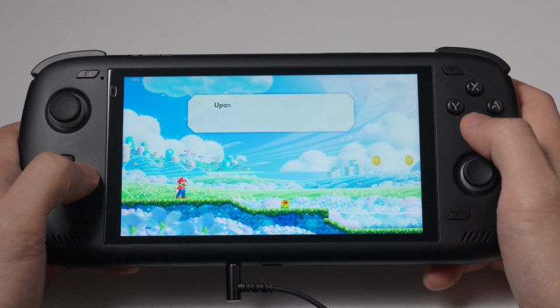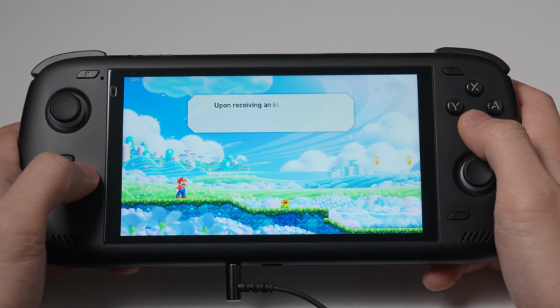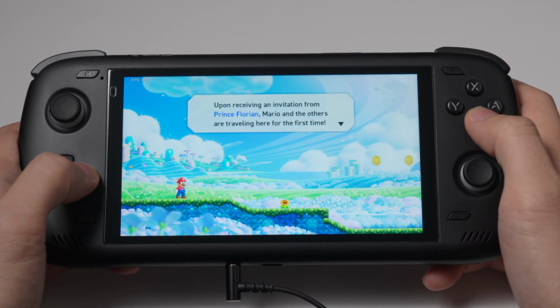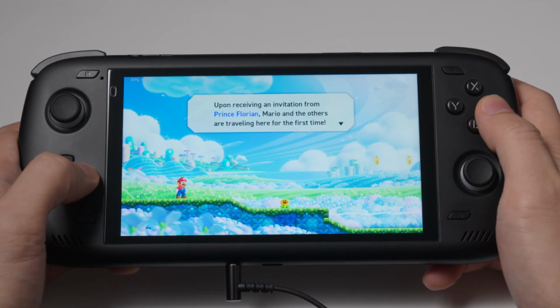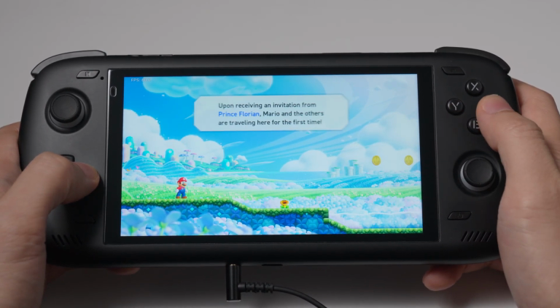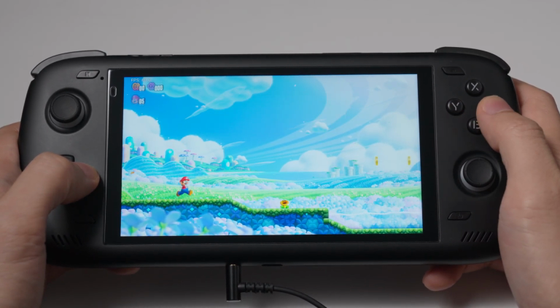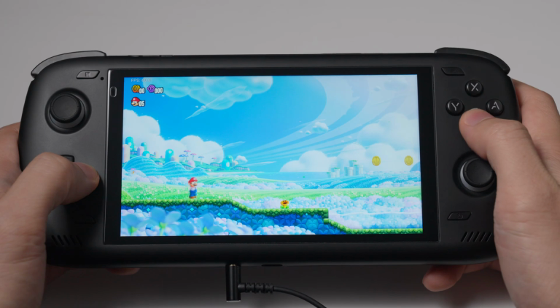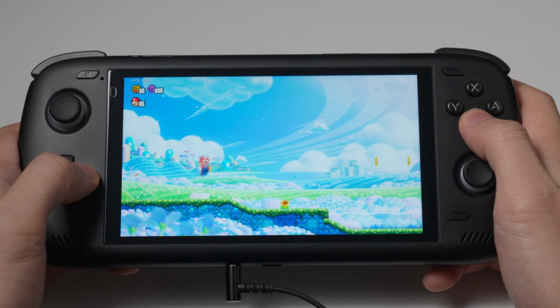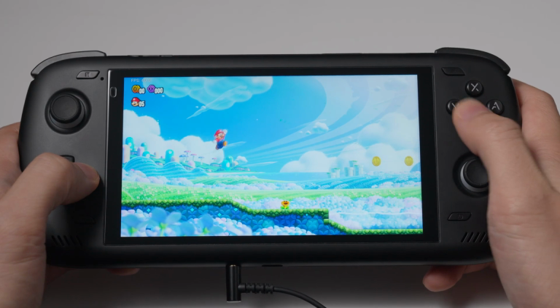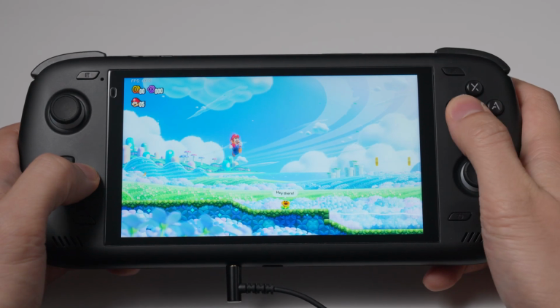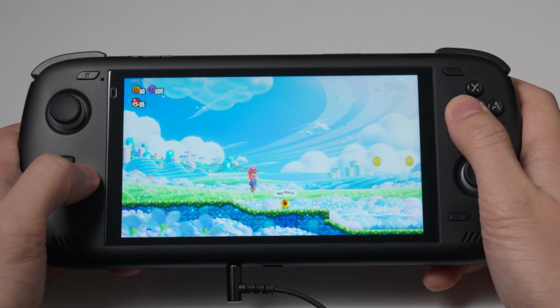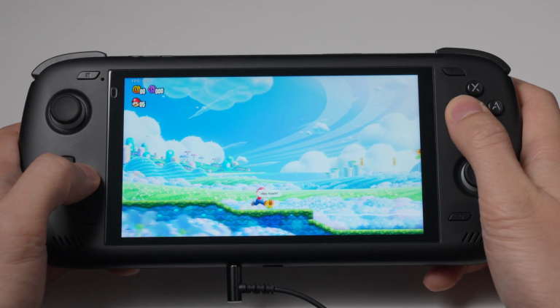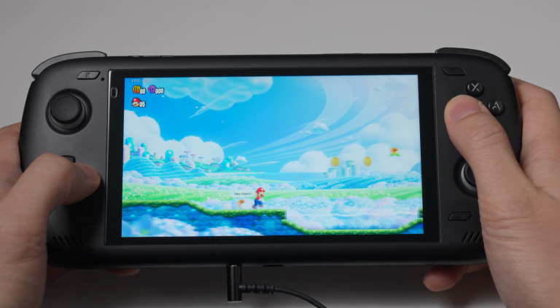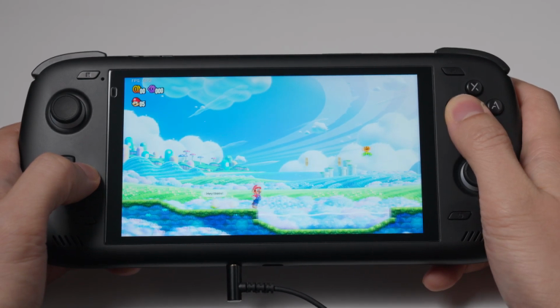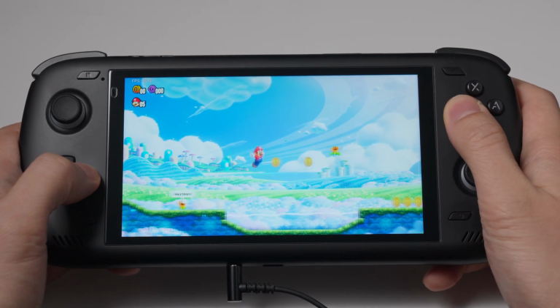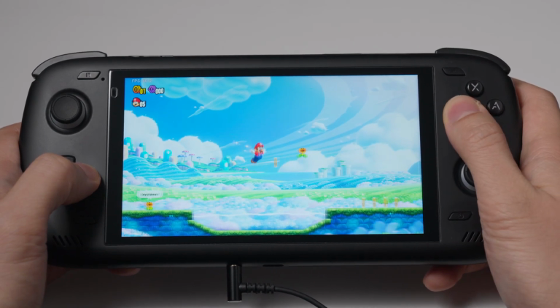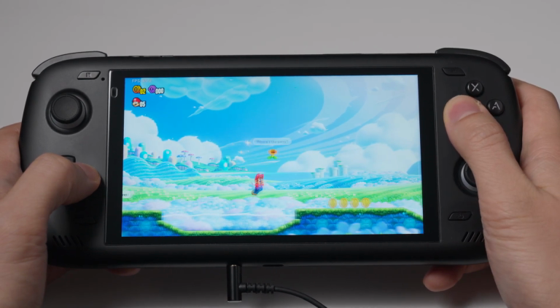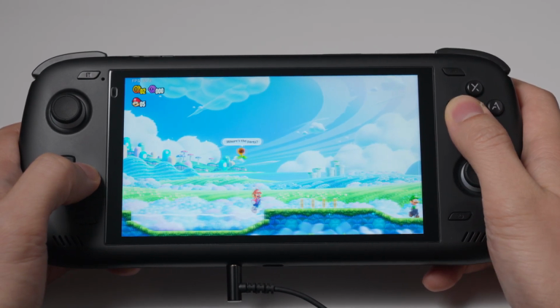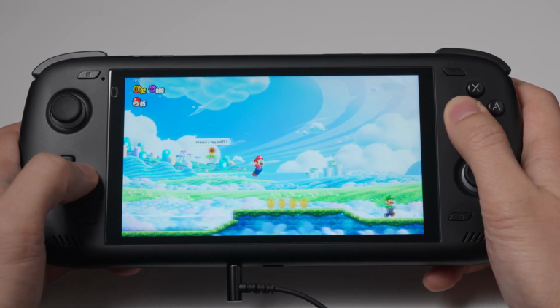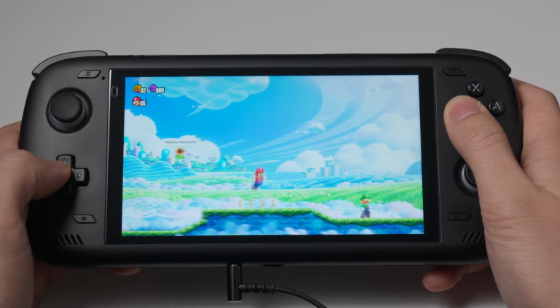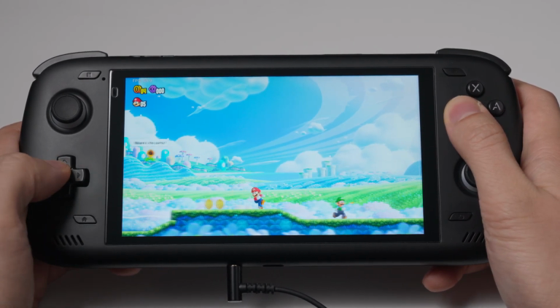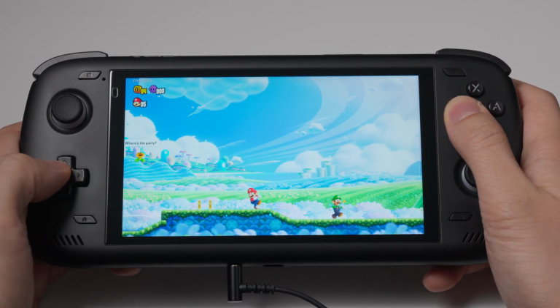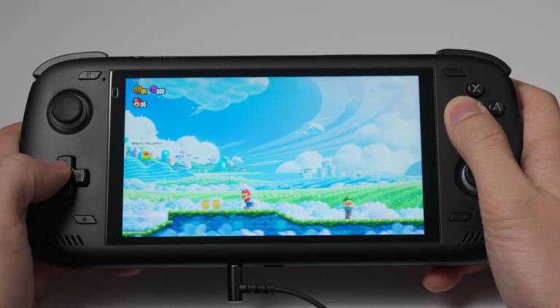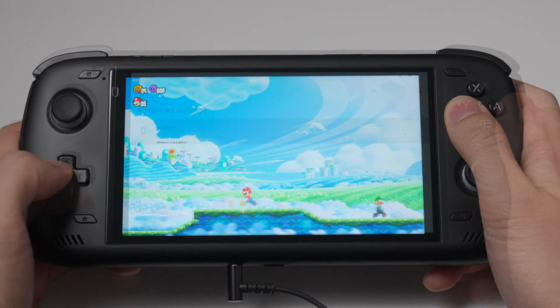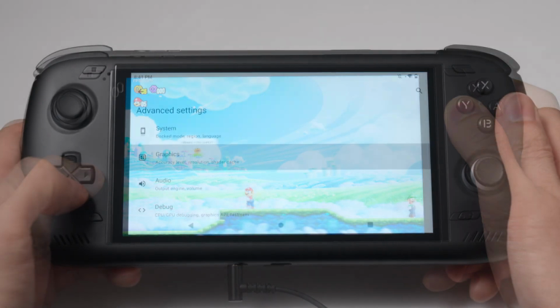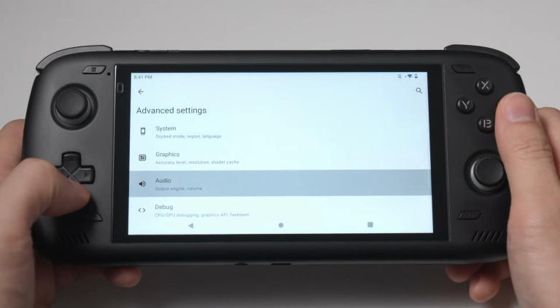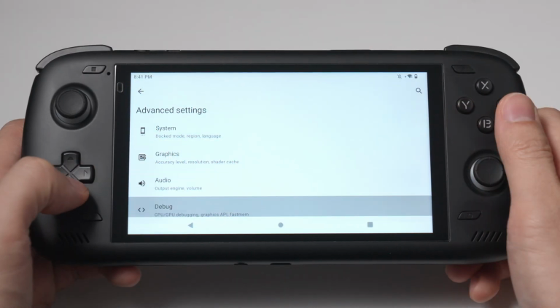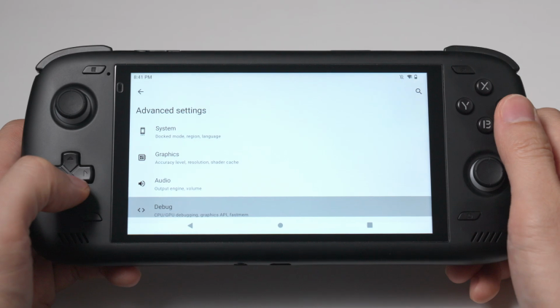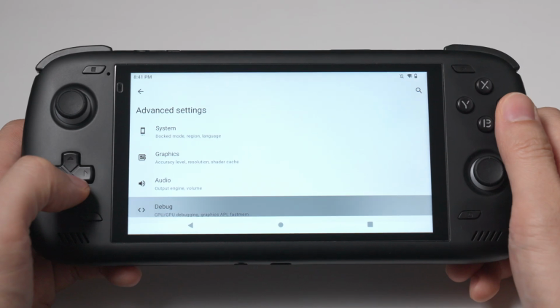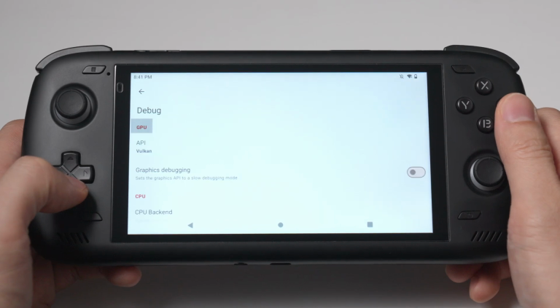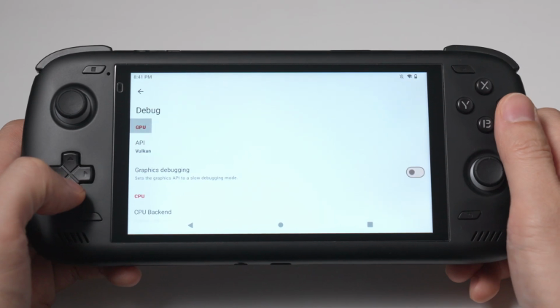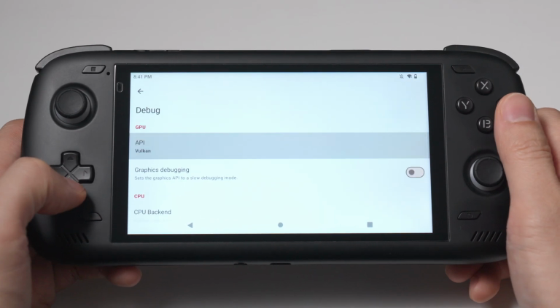I've been testing this update today in a pre-release version. In fact, the gameplay you see now in the background is from a test version with NCE enabled.